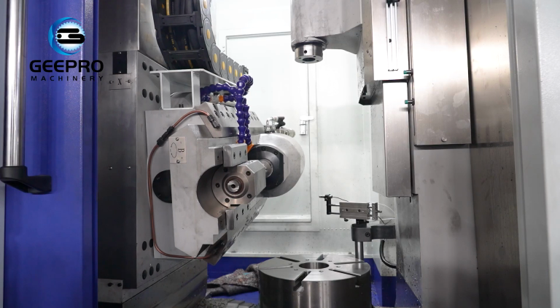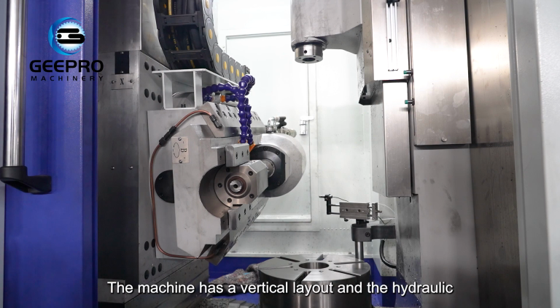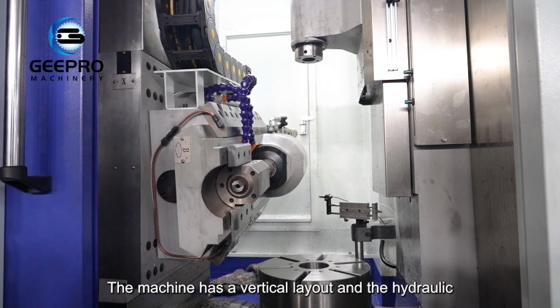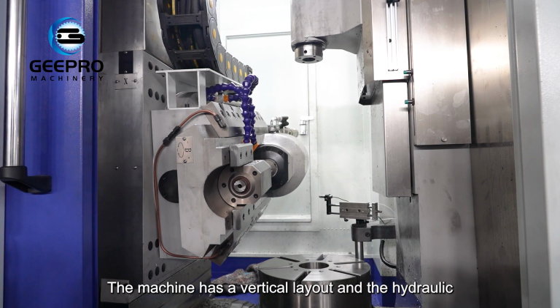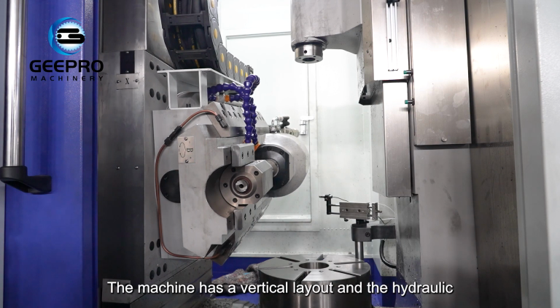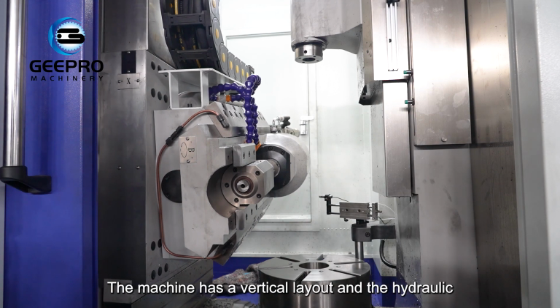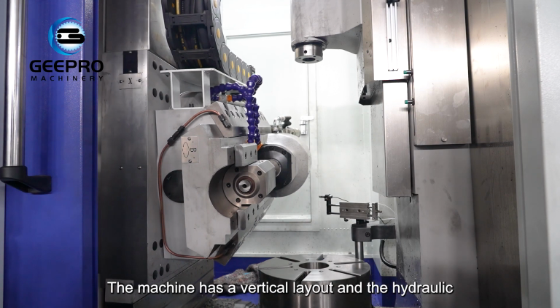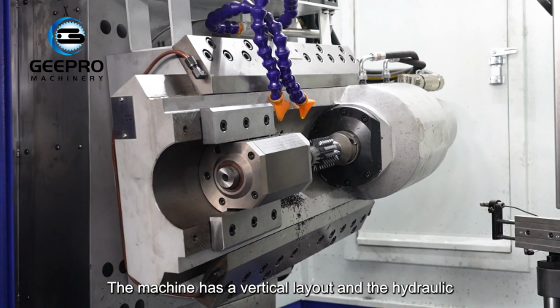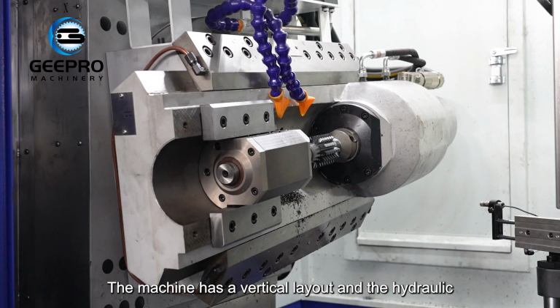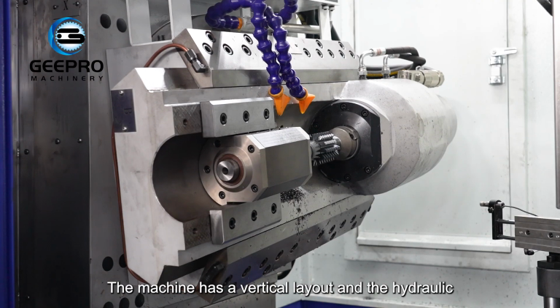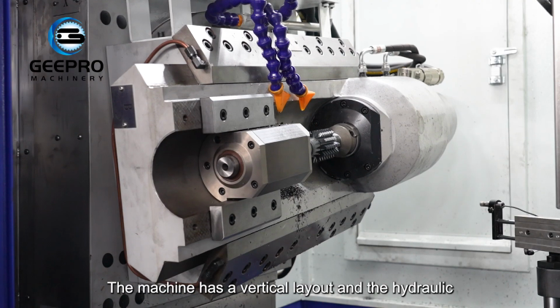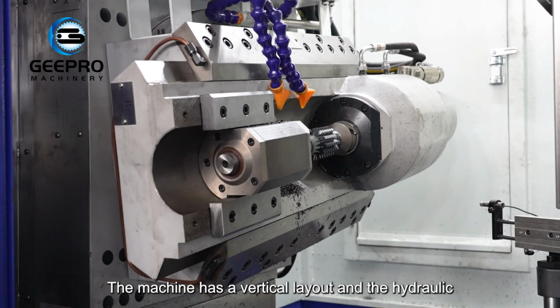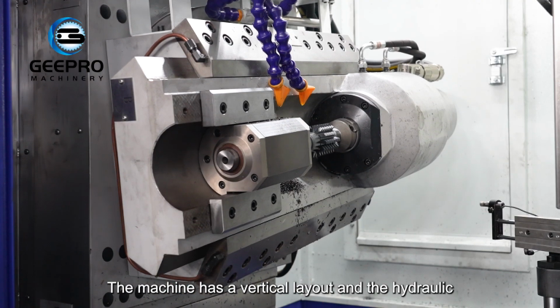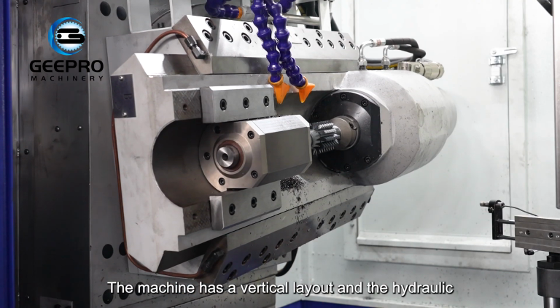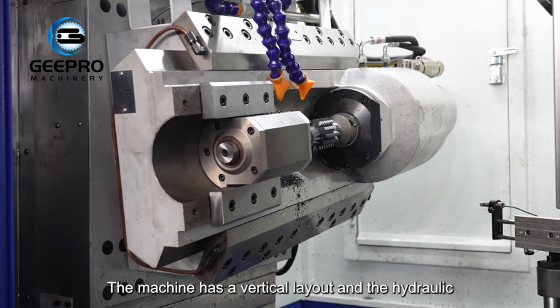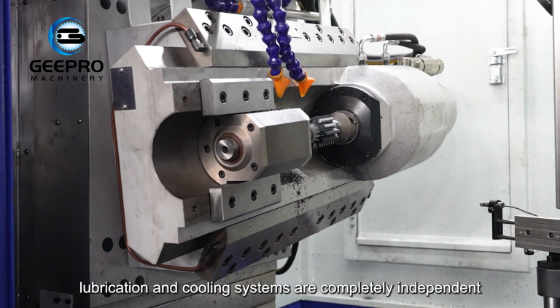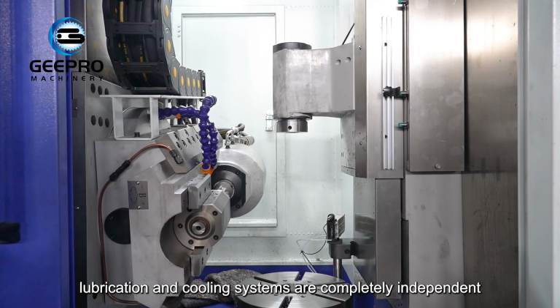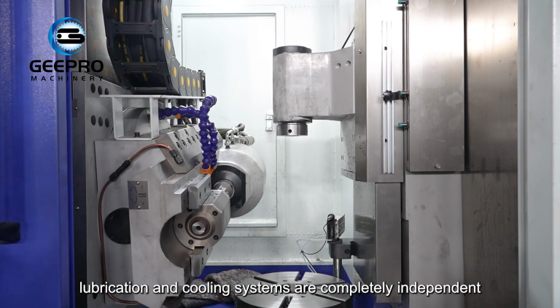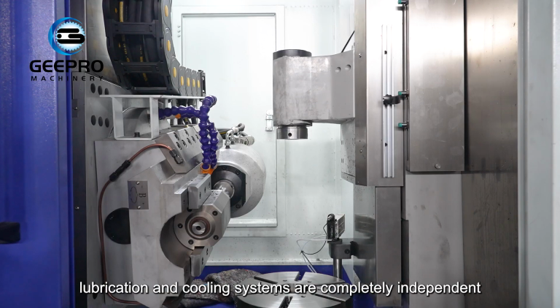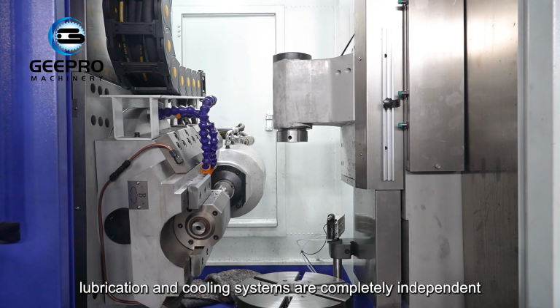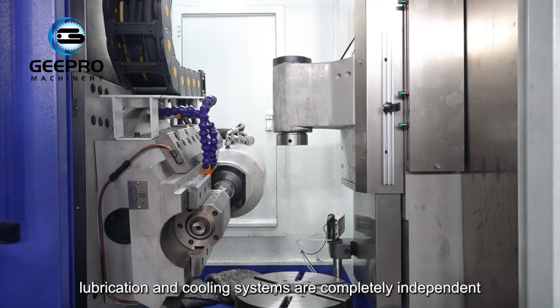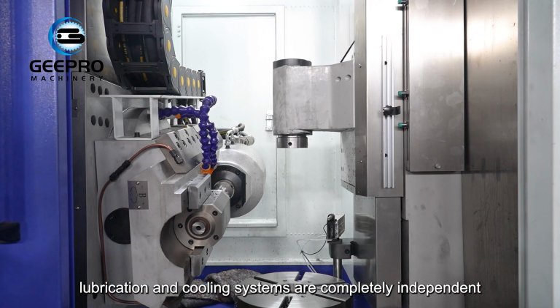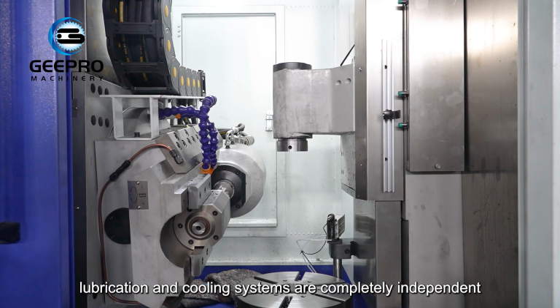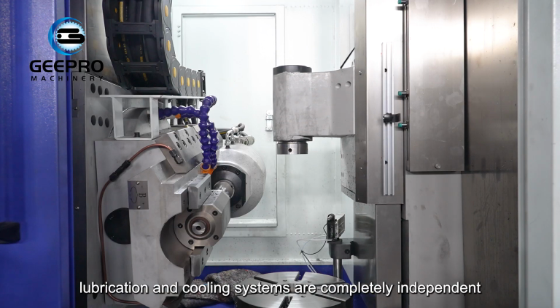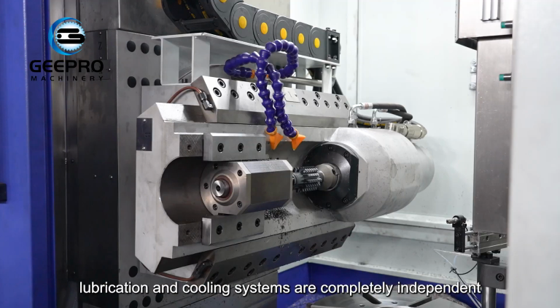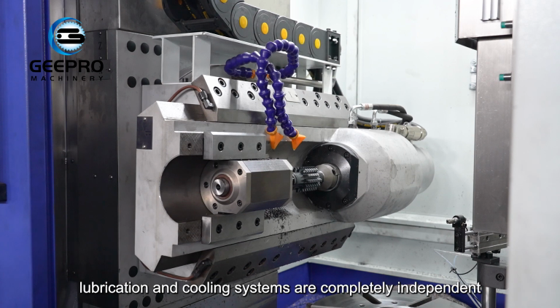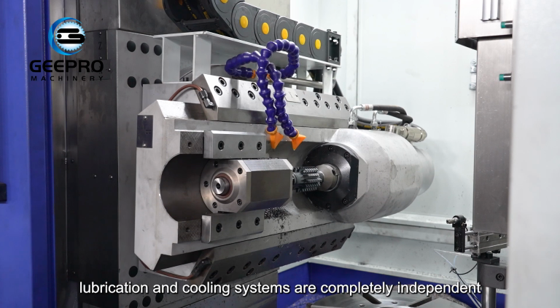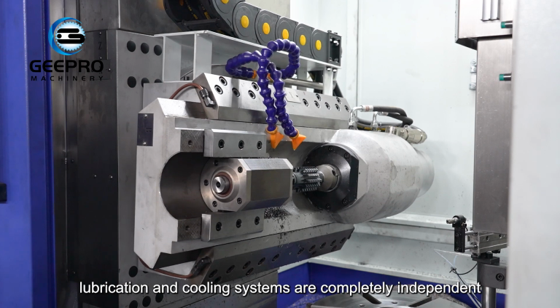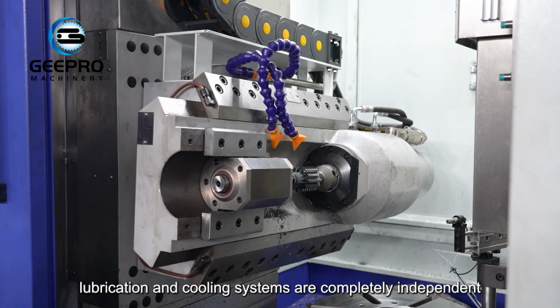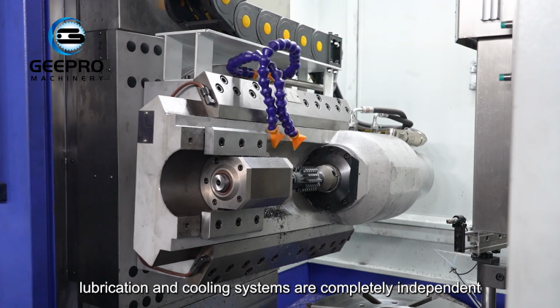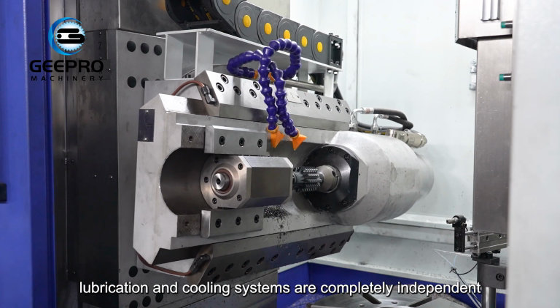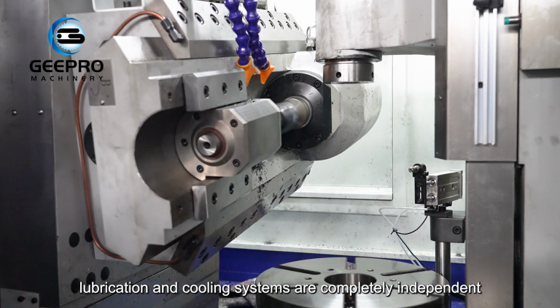The machine has a vertical layout, and the hydraulic, lubrication, and cooling systems are completely independent.